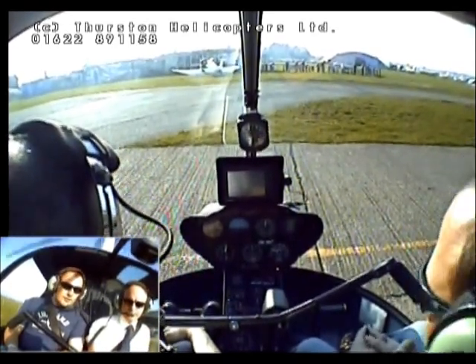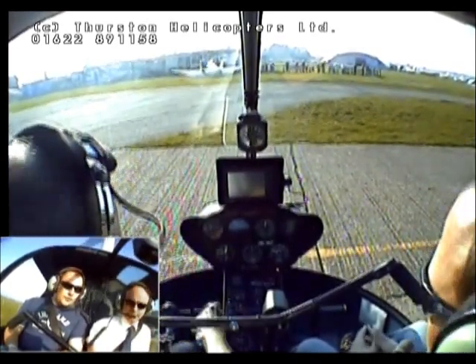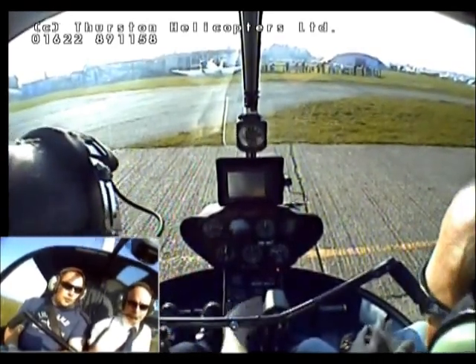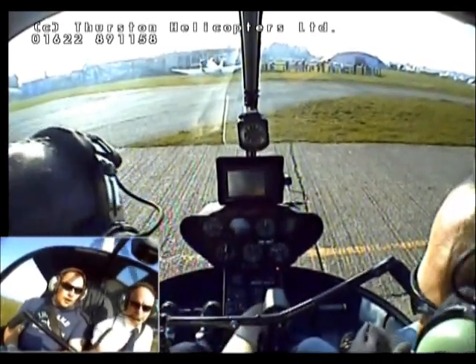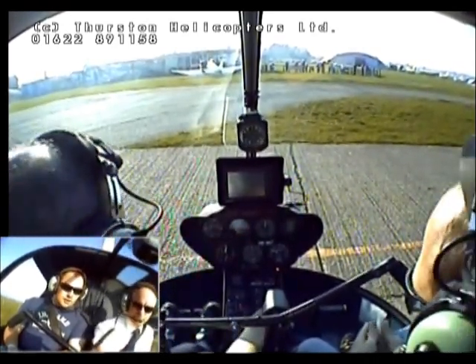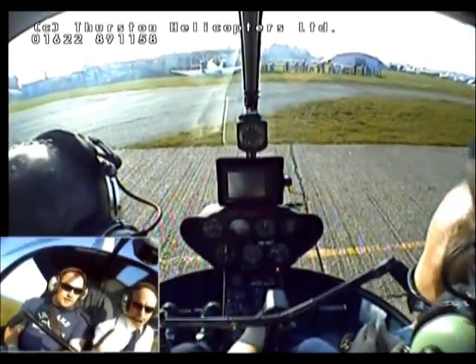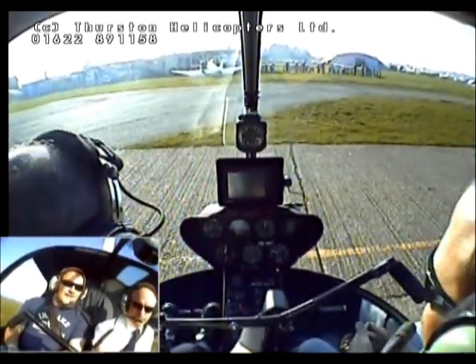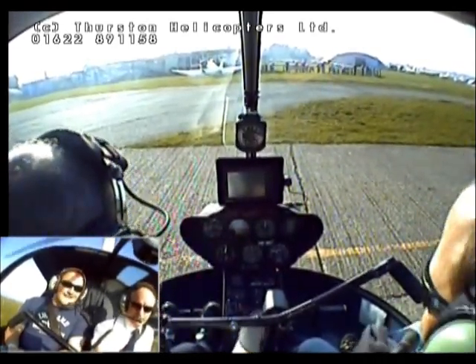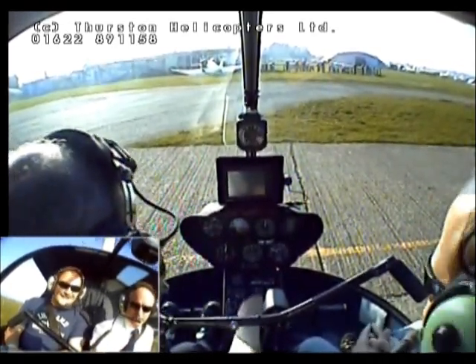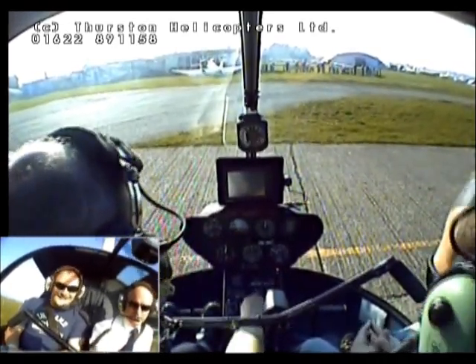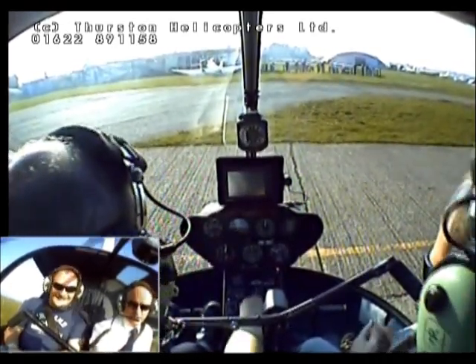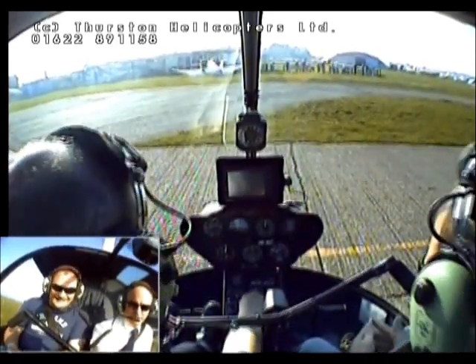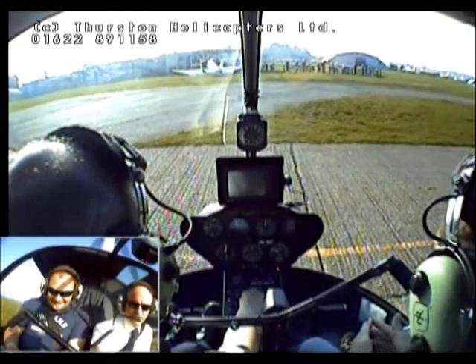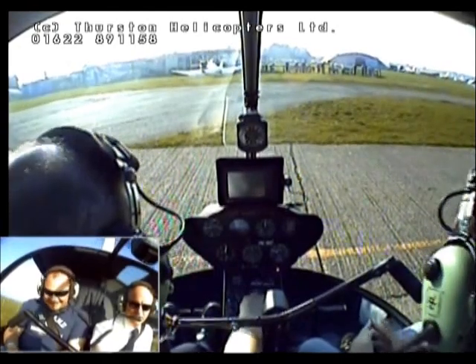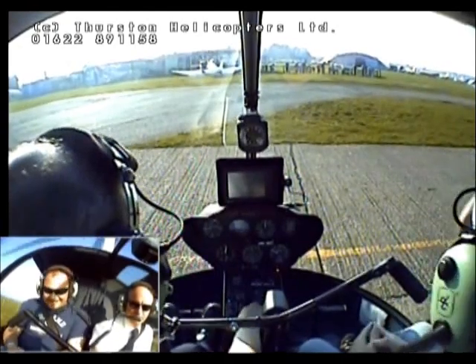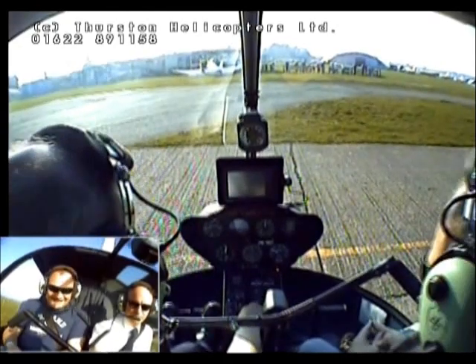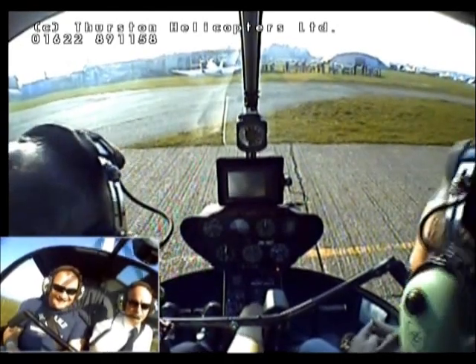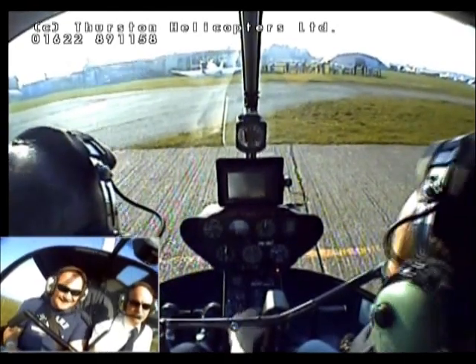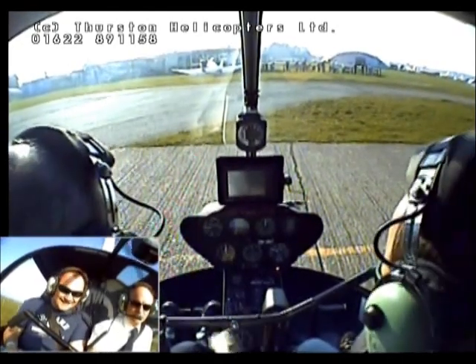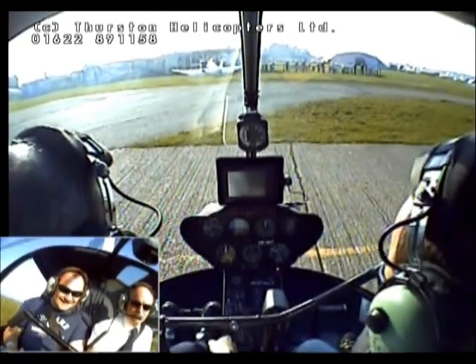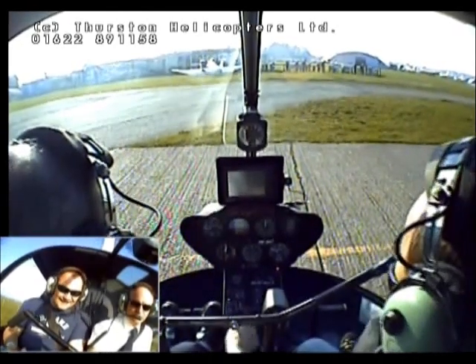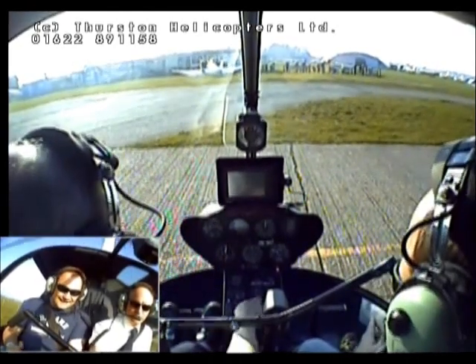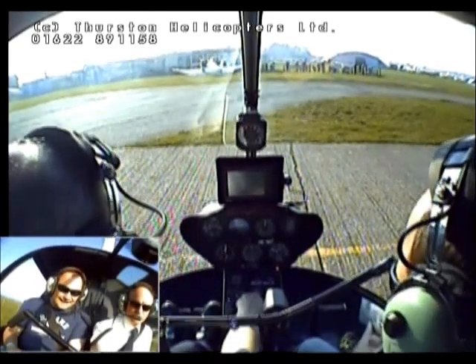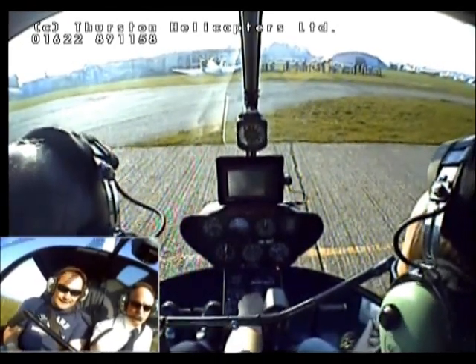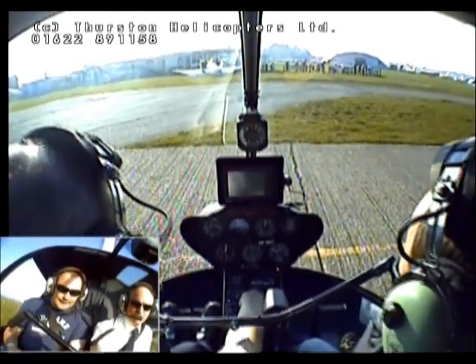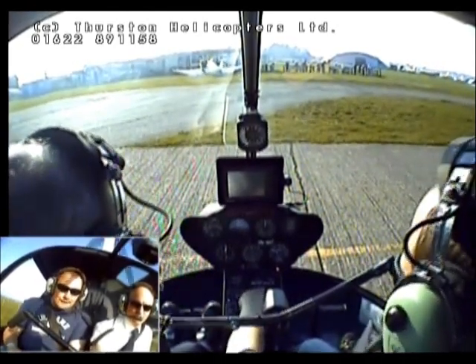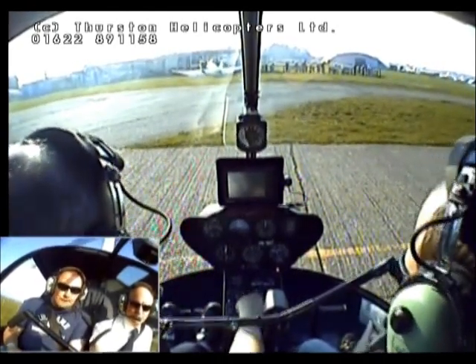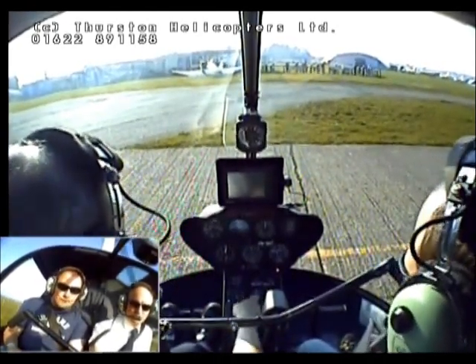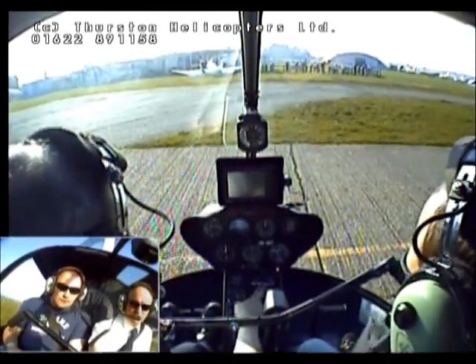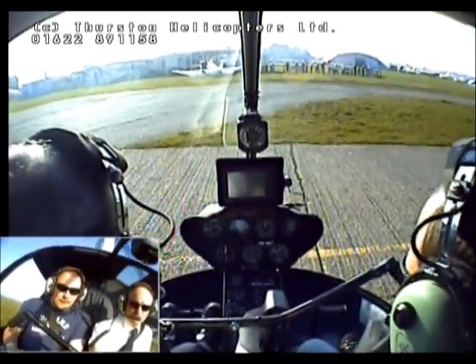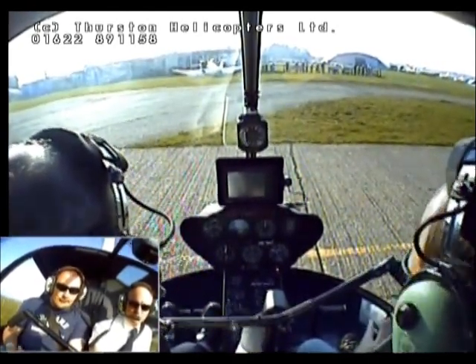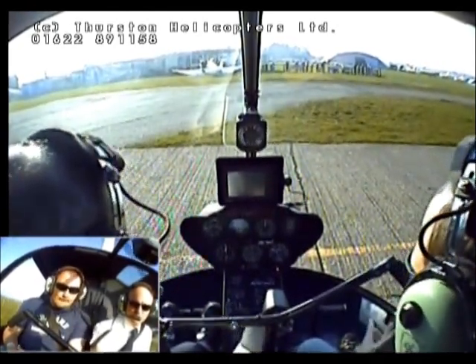Where's the fuel gauge? Here and here. You've got two tanks, main and auxiliary.